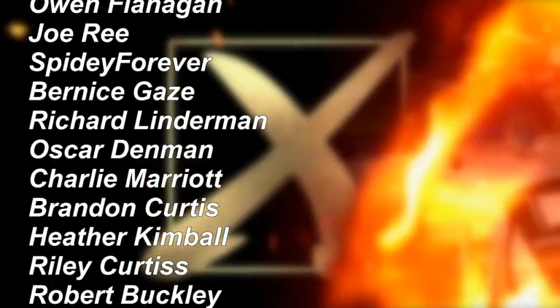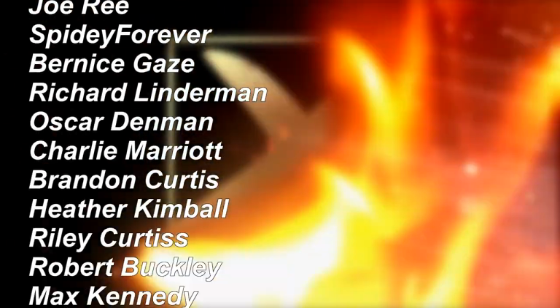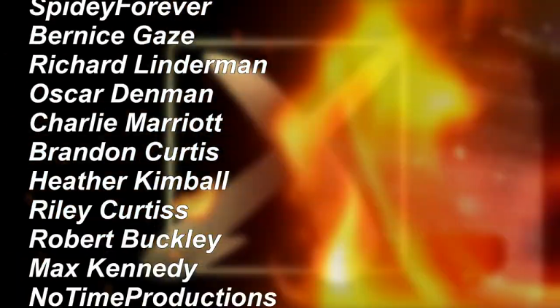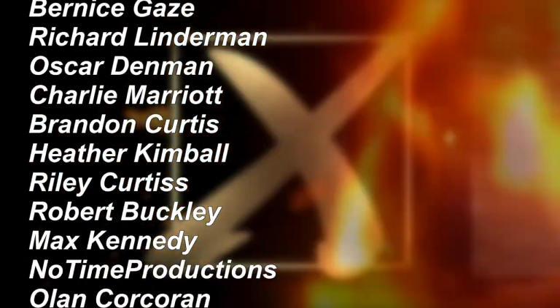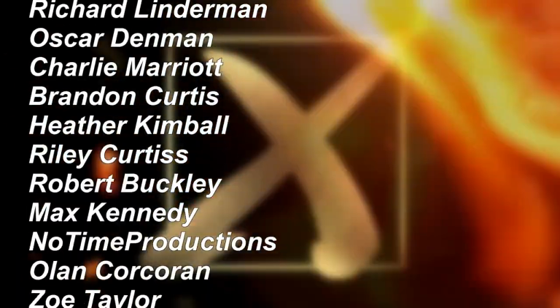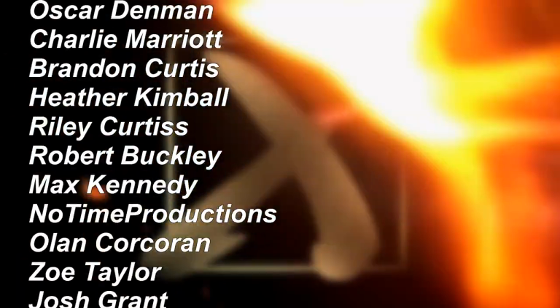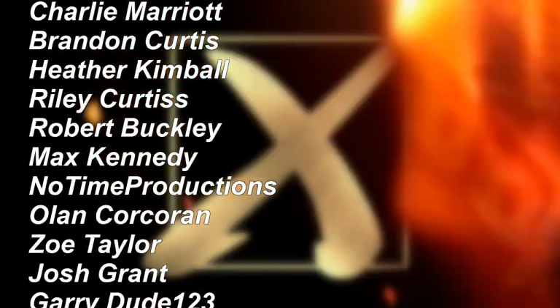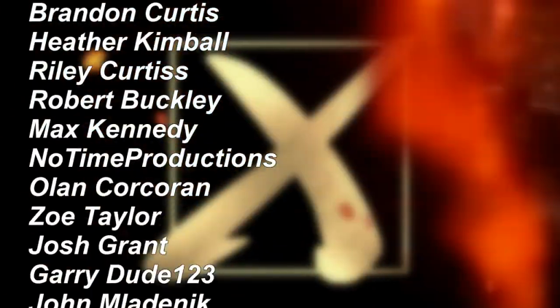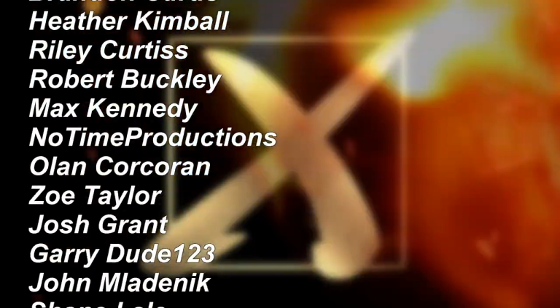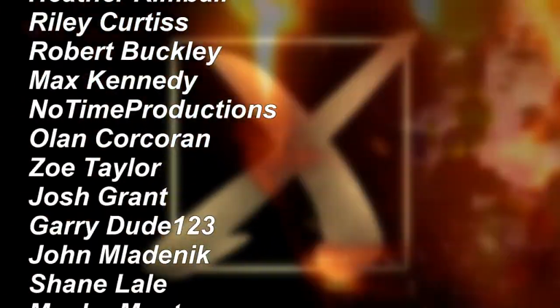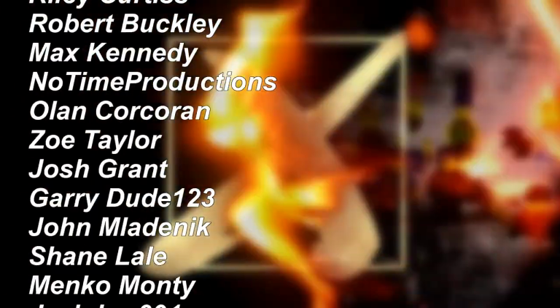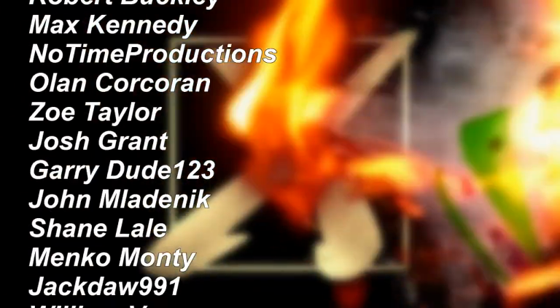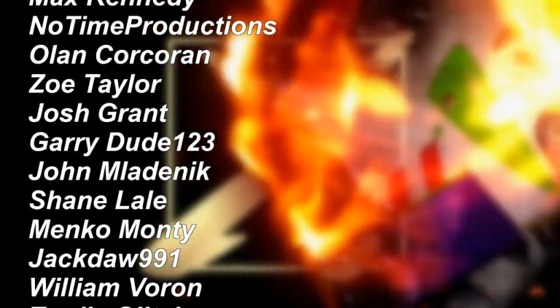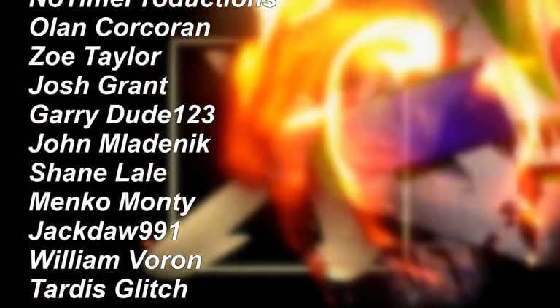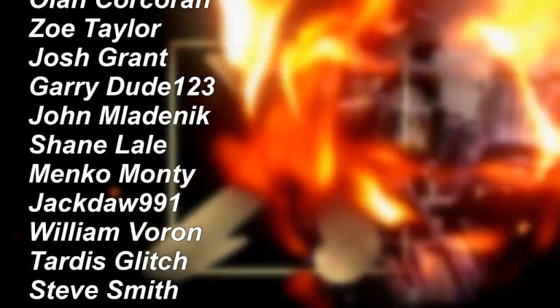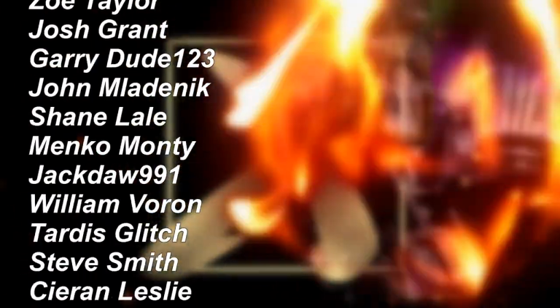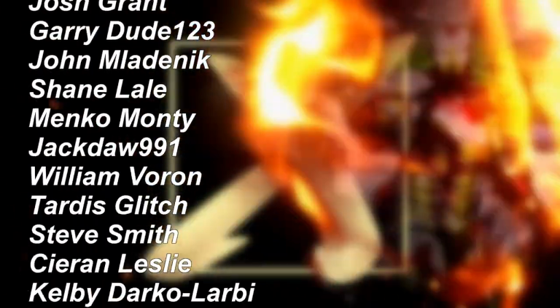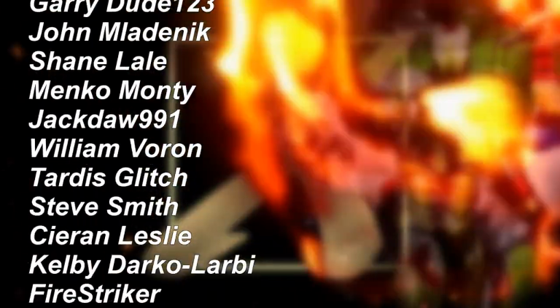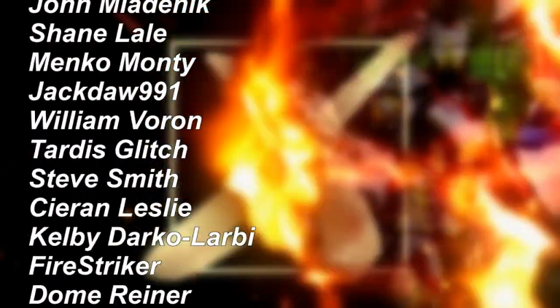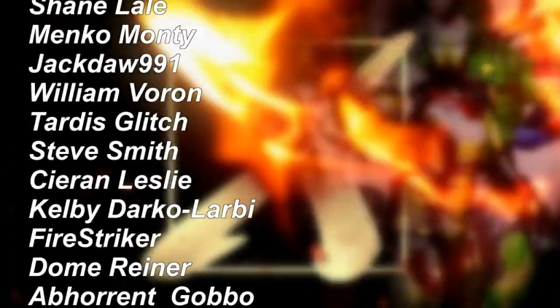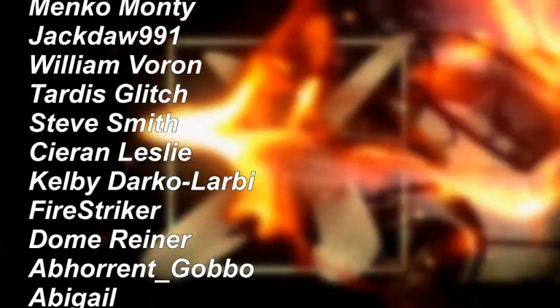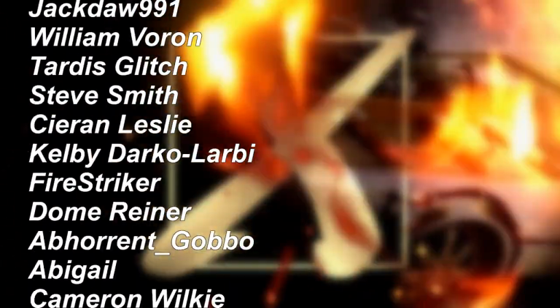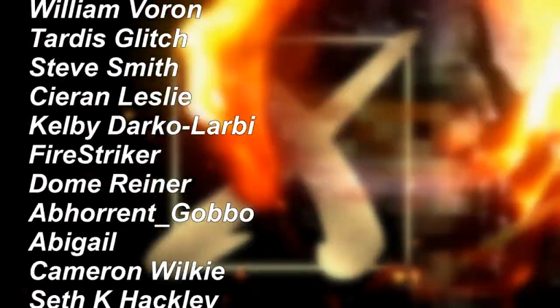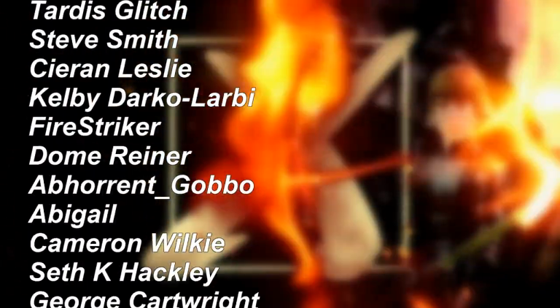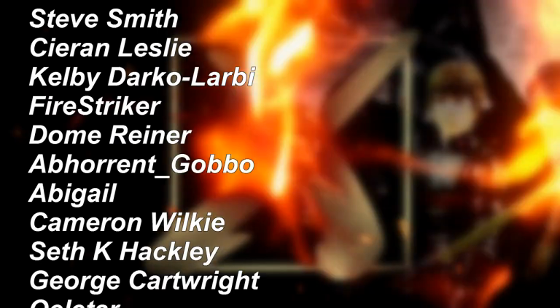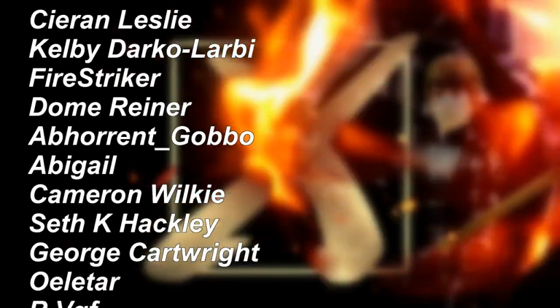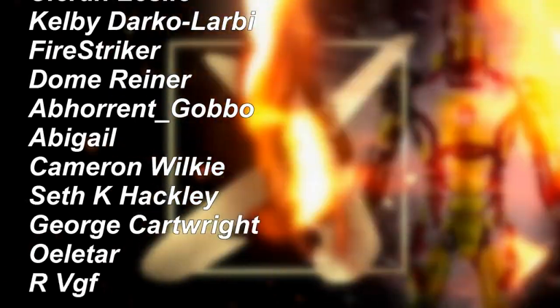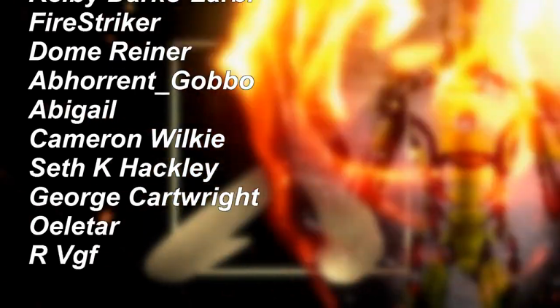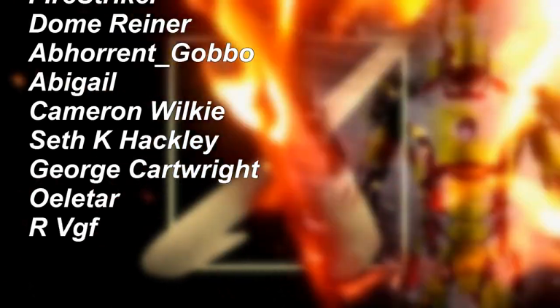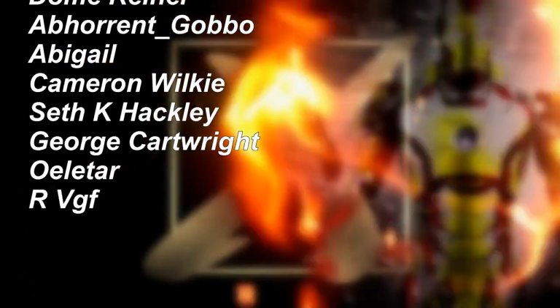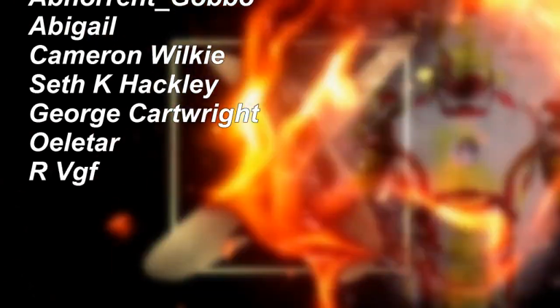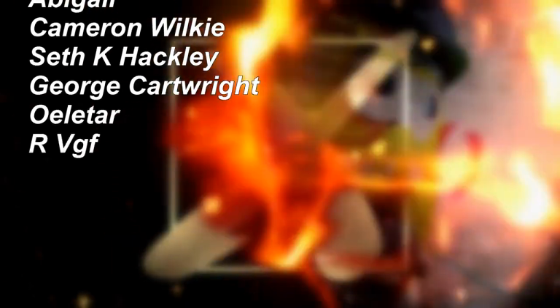Support us on Patreon — links are in the description. Until next time, farewell.